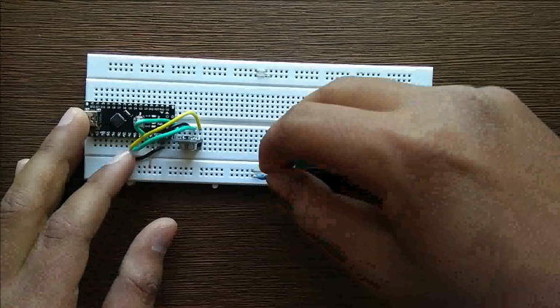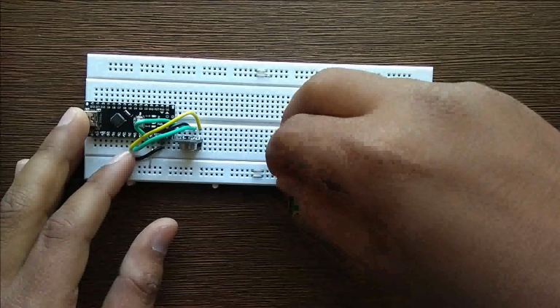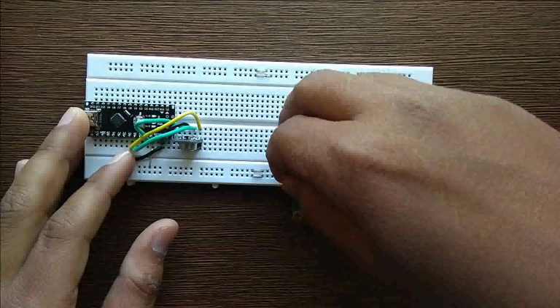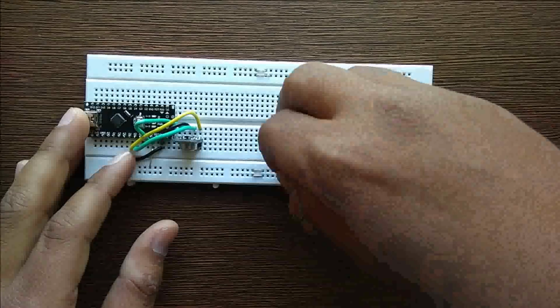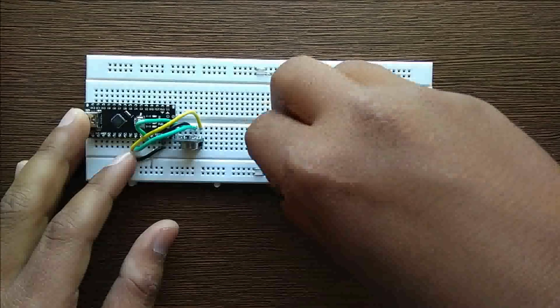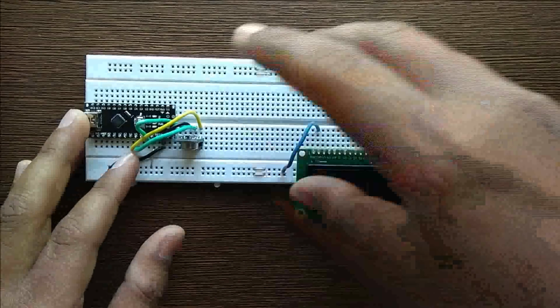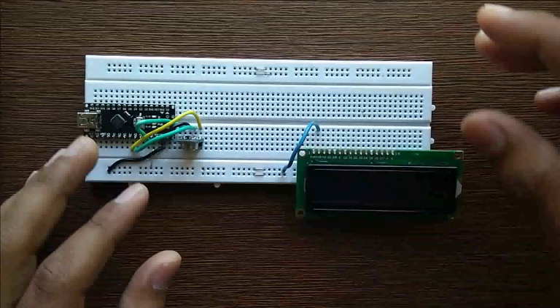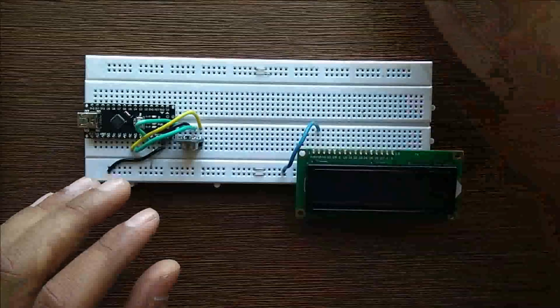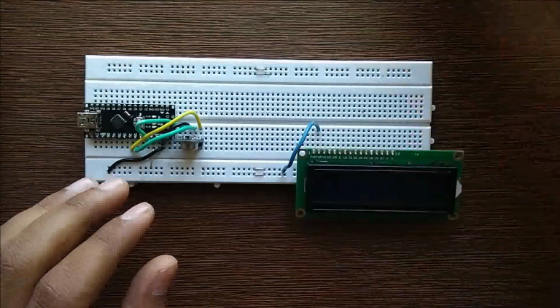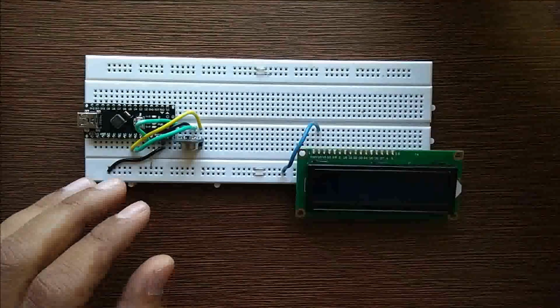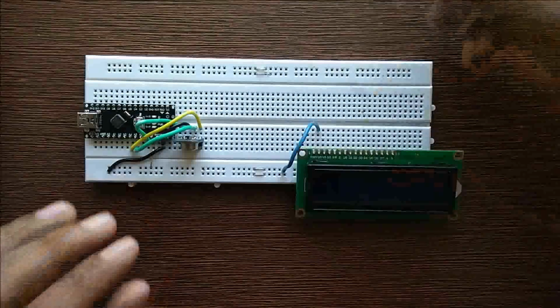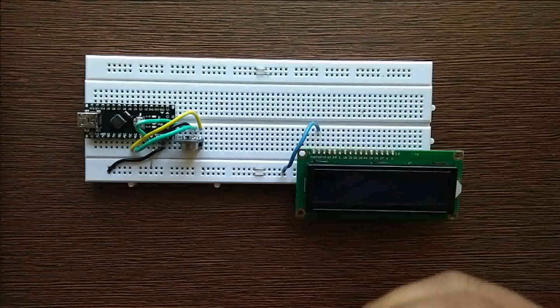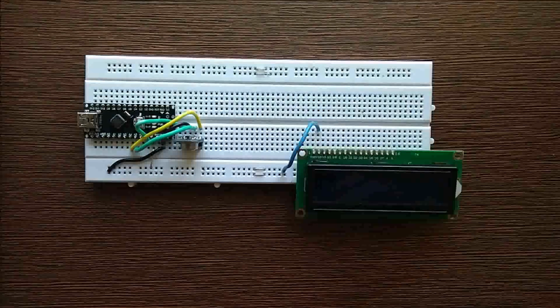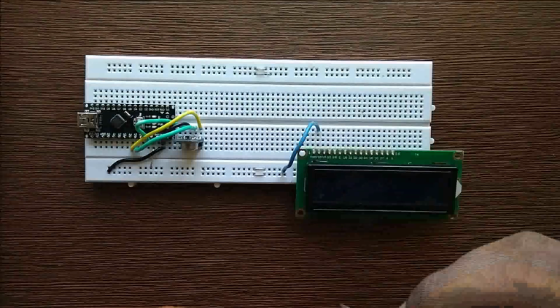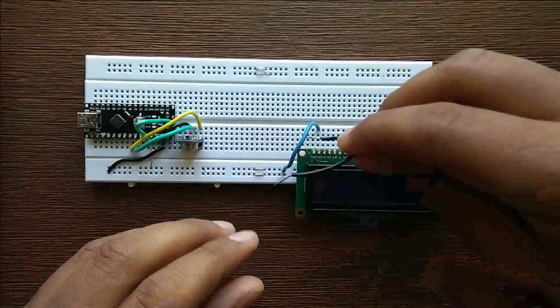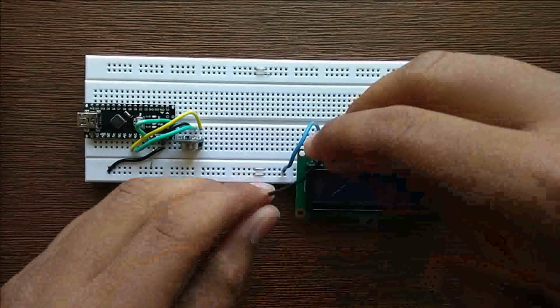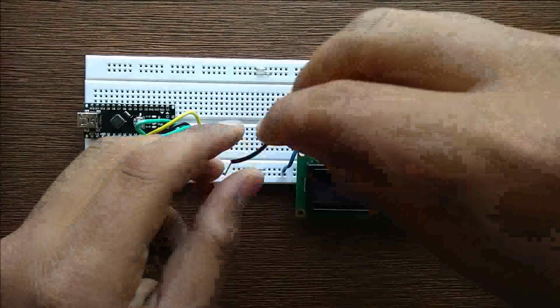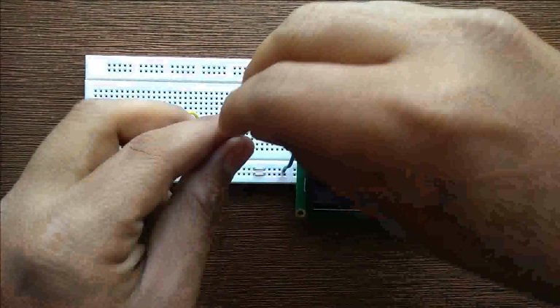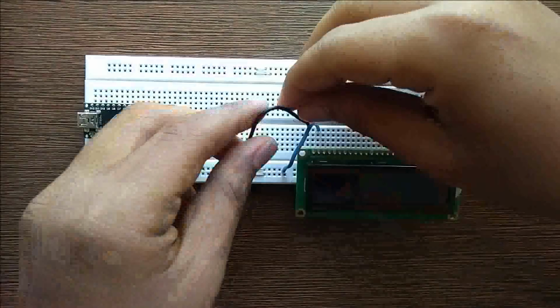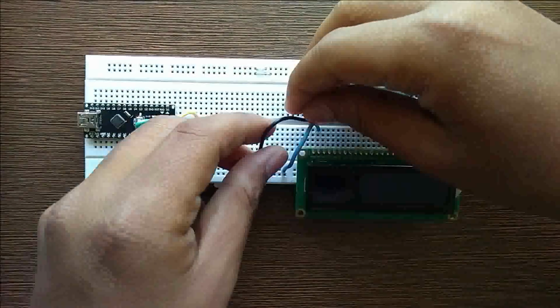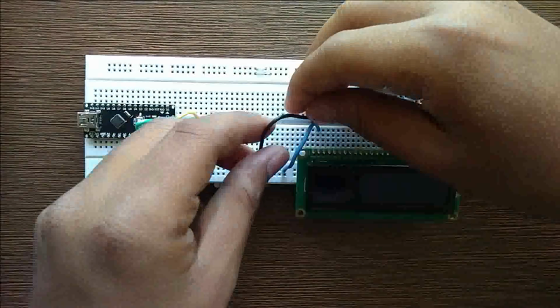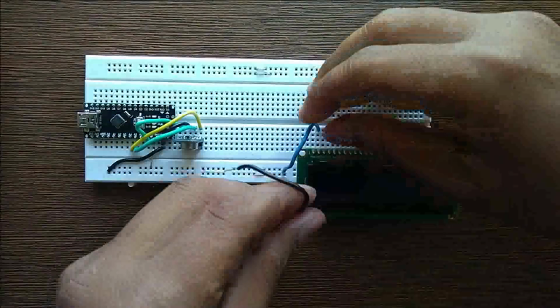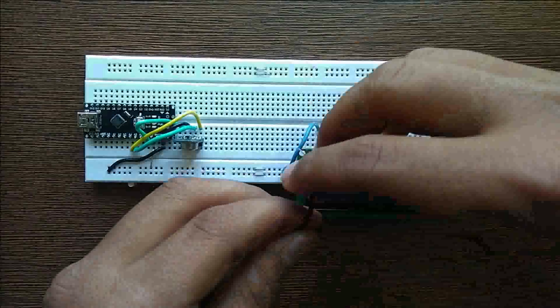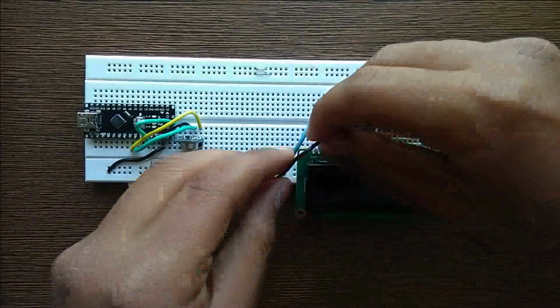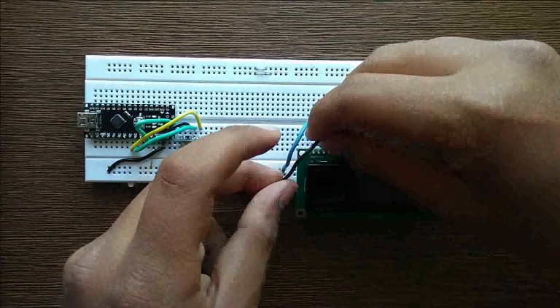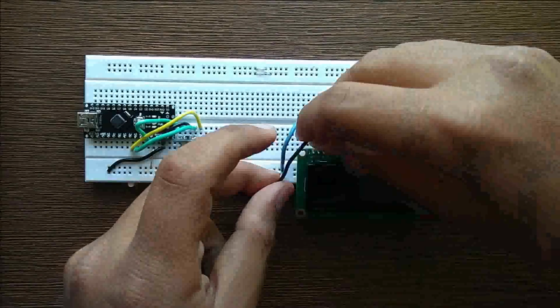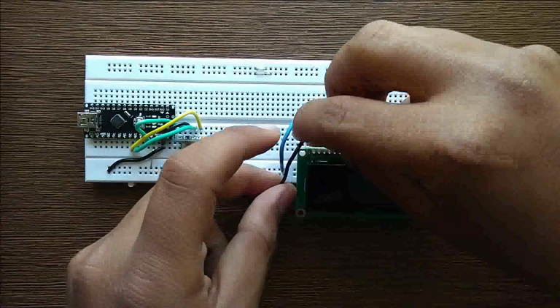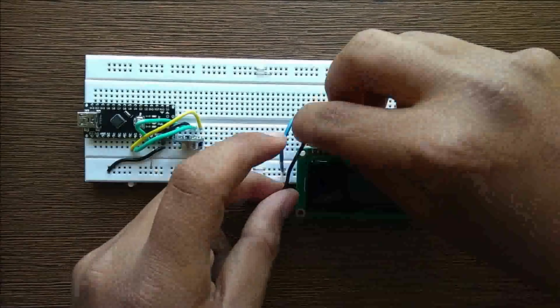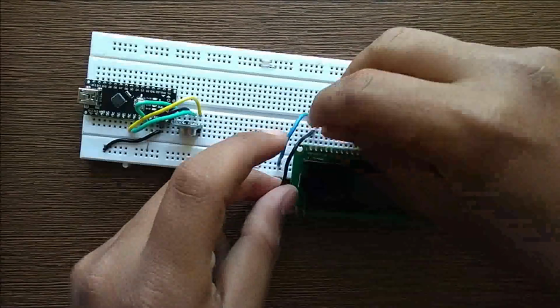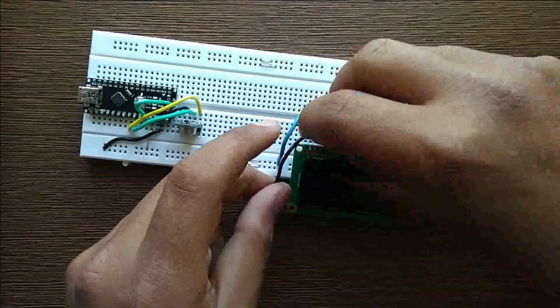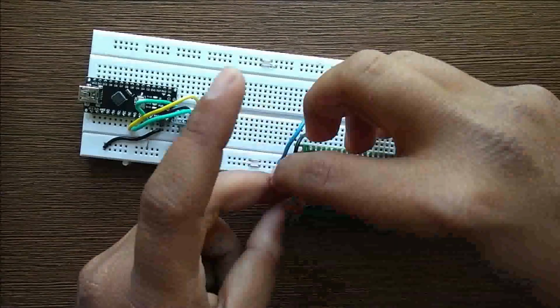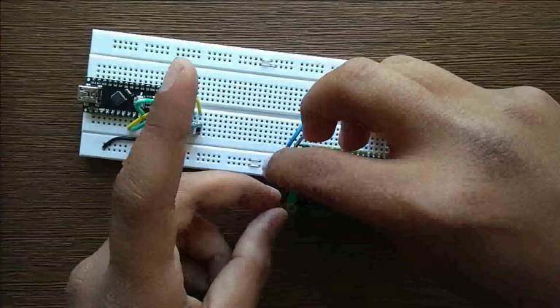I have covered the basics of the 16x2 LCD in the last video. Please refer to that video for more information.